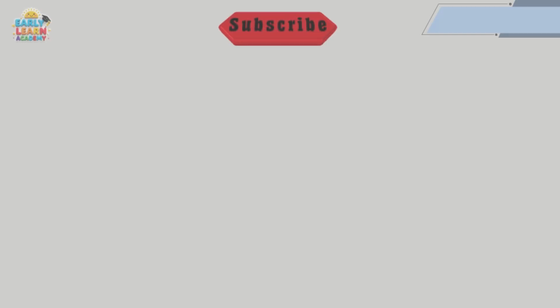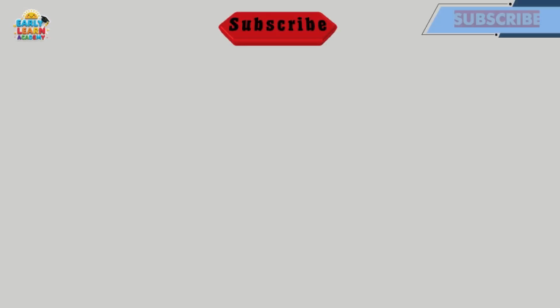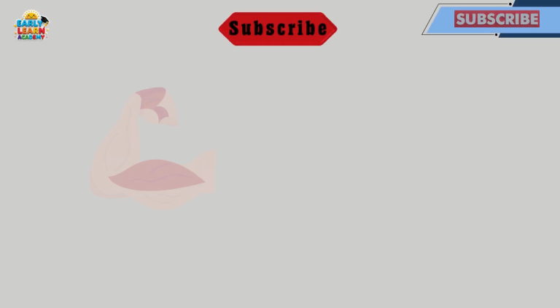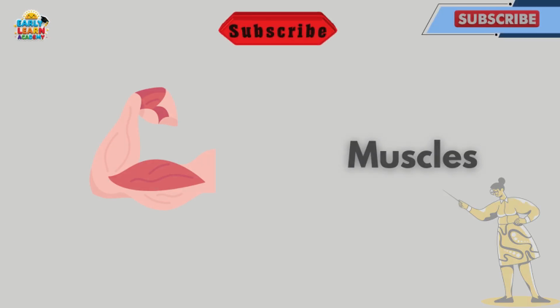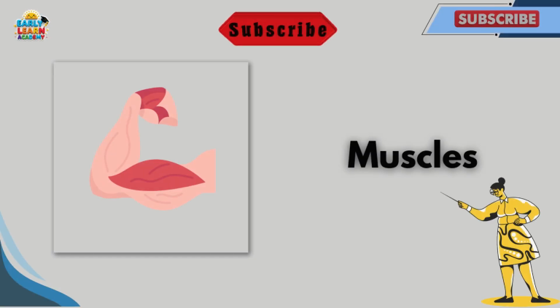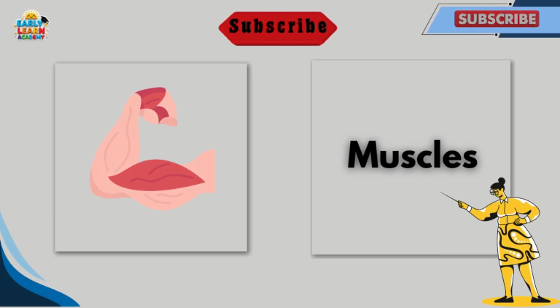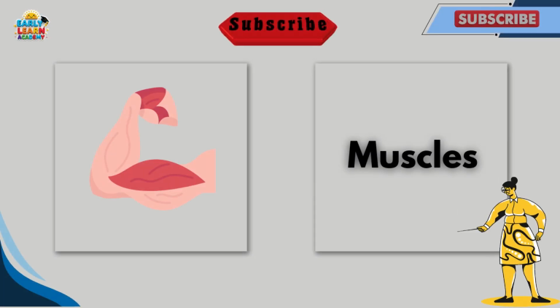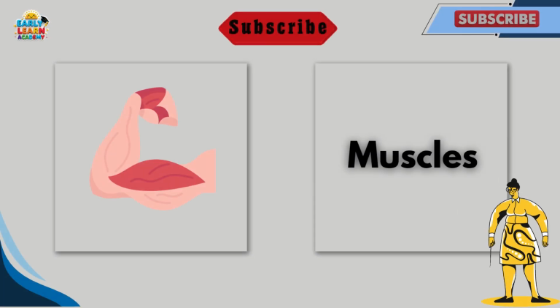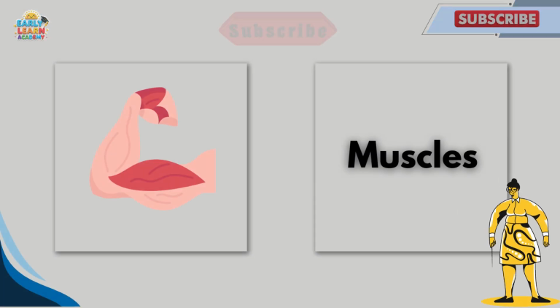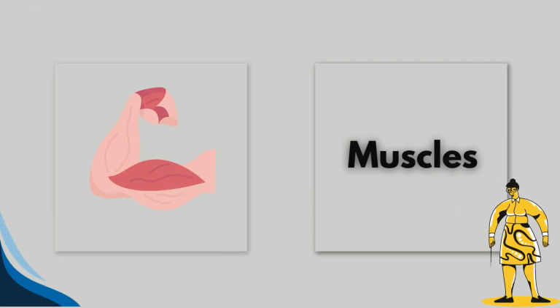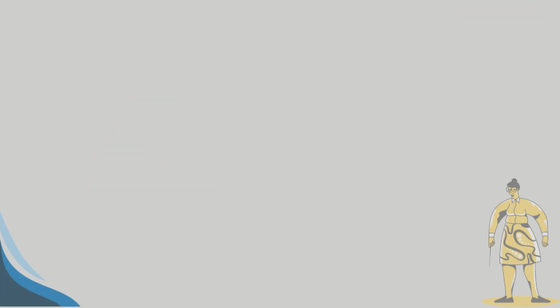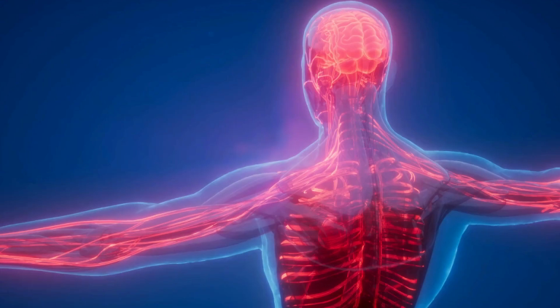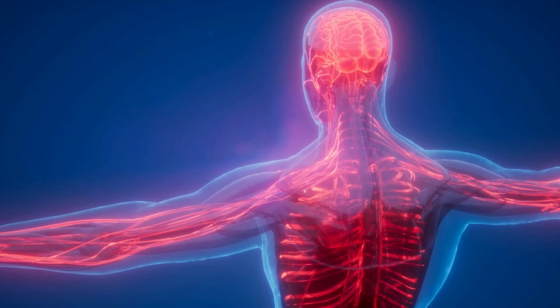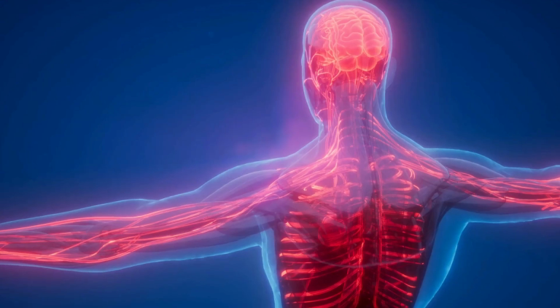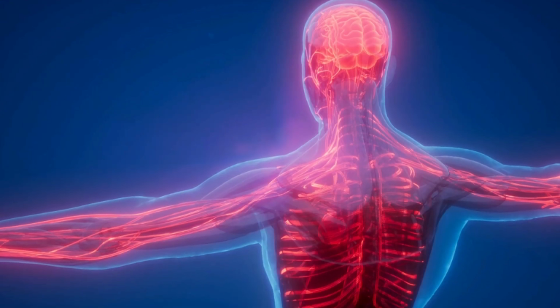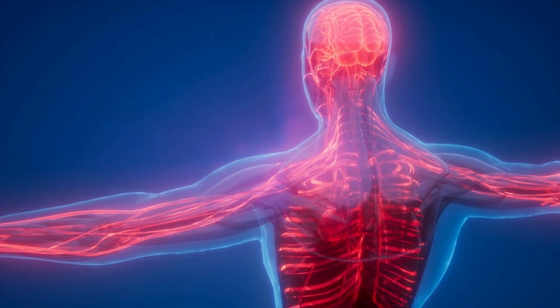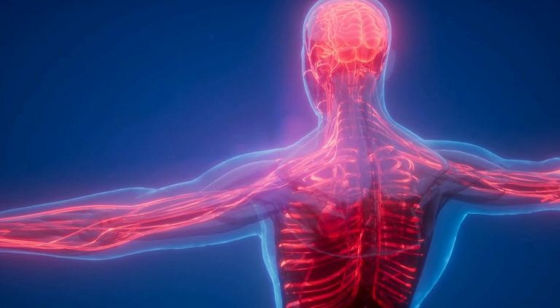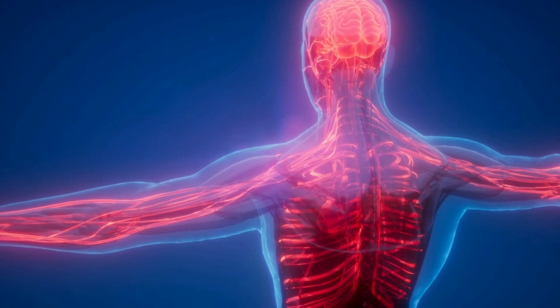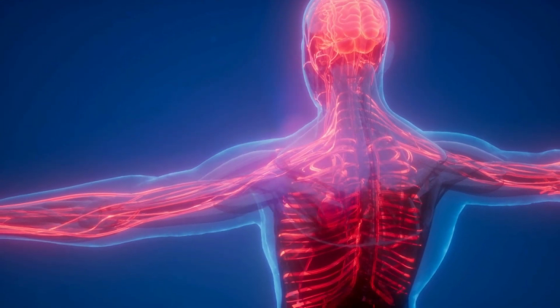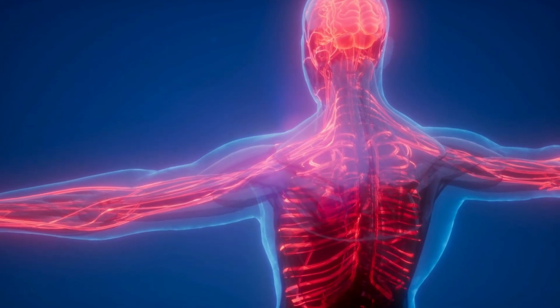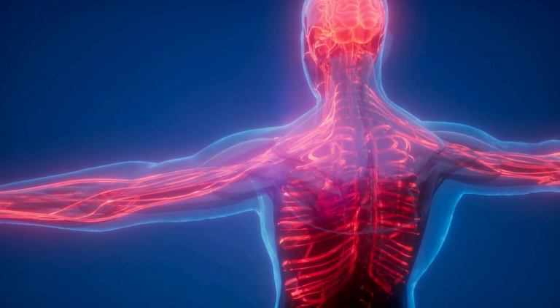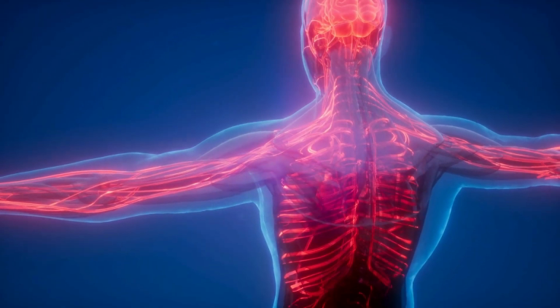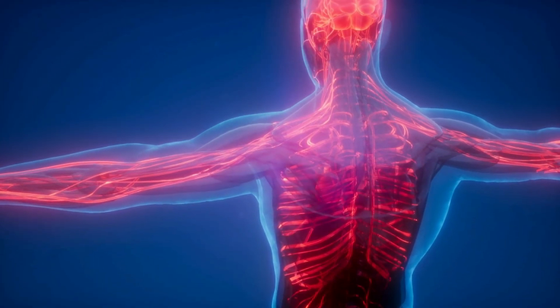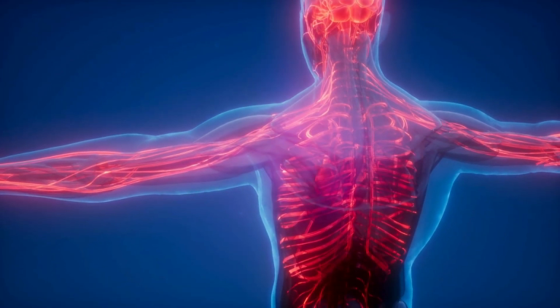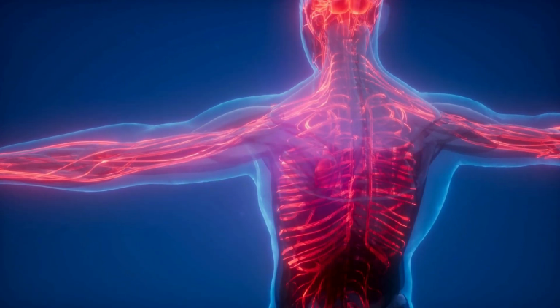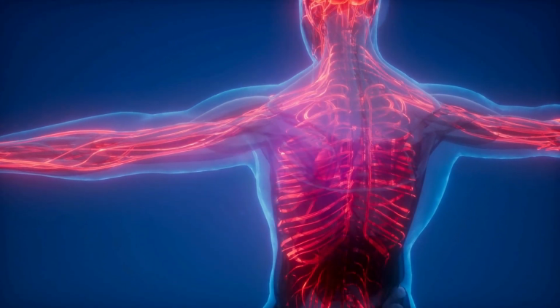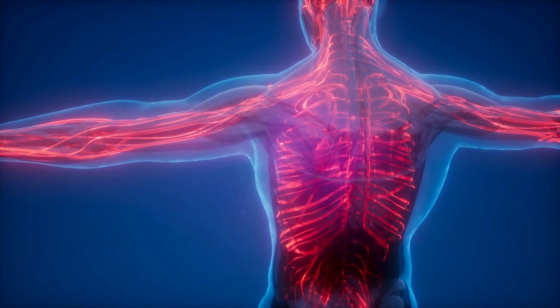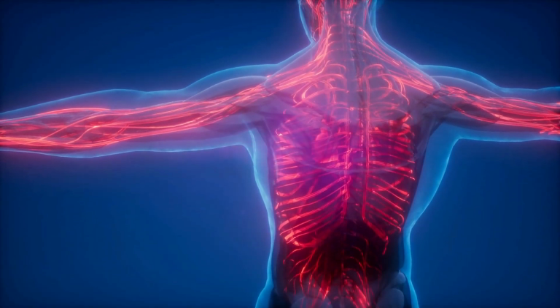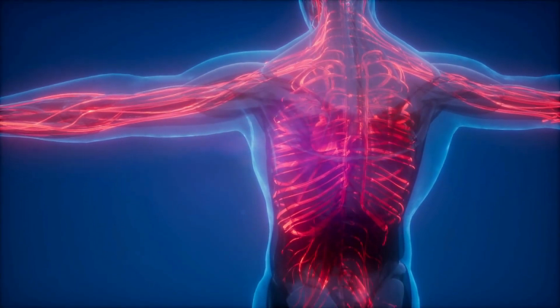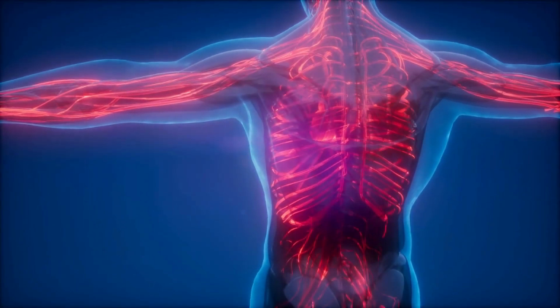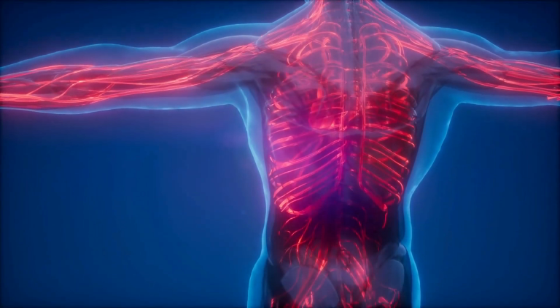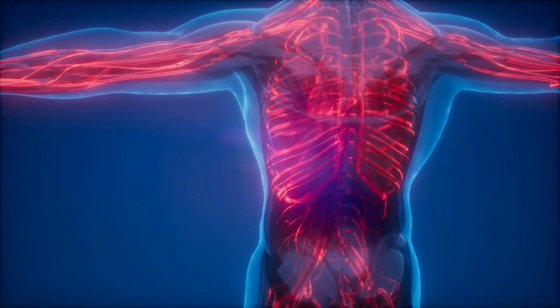This is muscles. Muscles help us move, run, and lift things. They work with bones to keep us active.